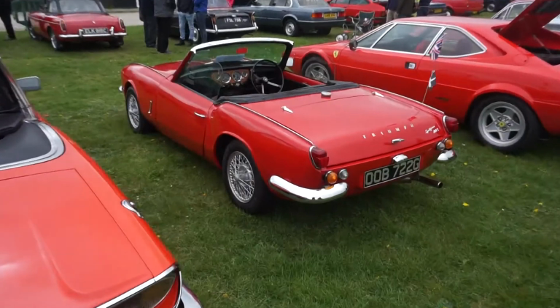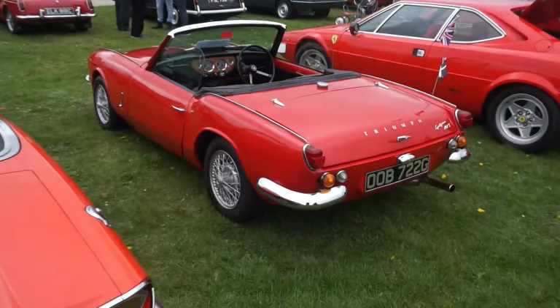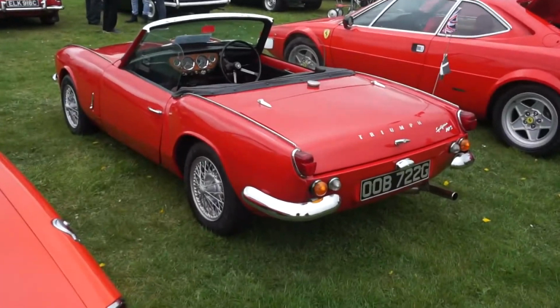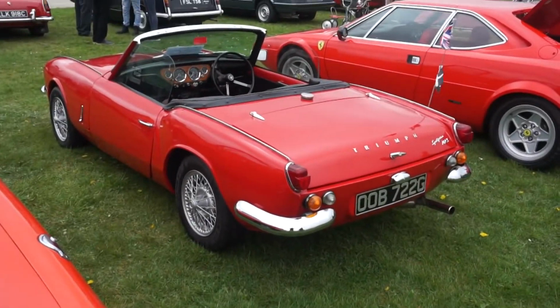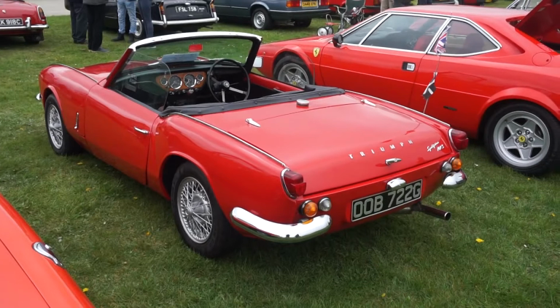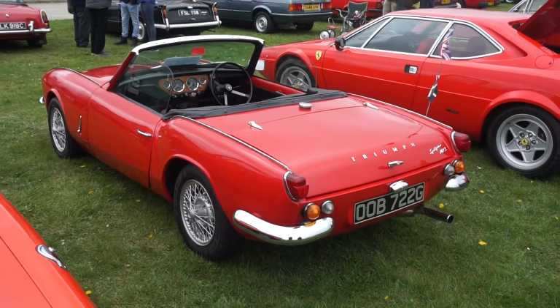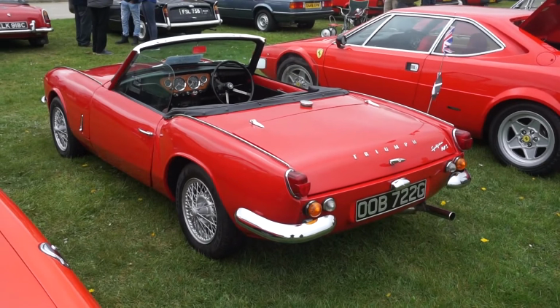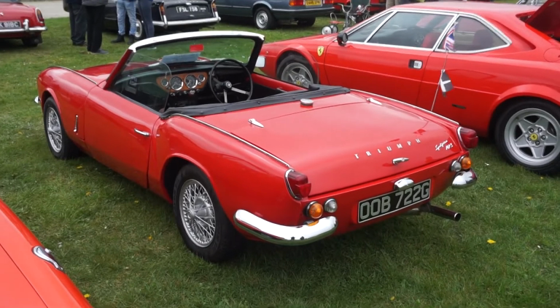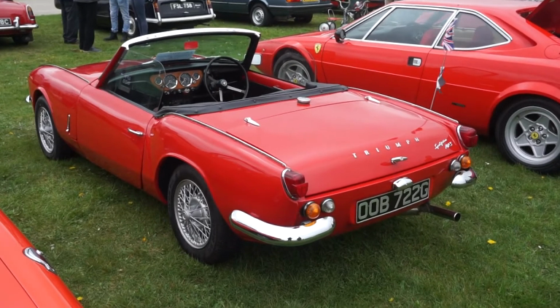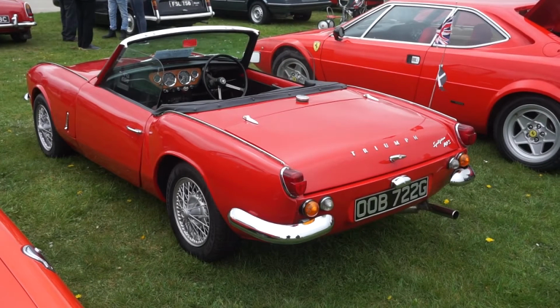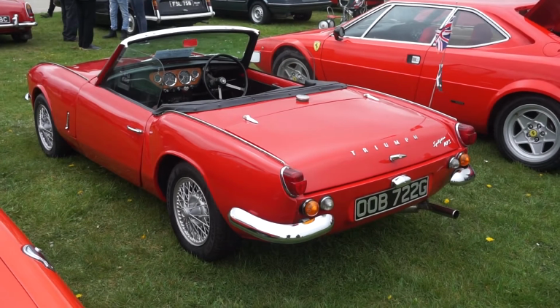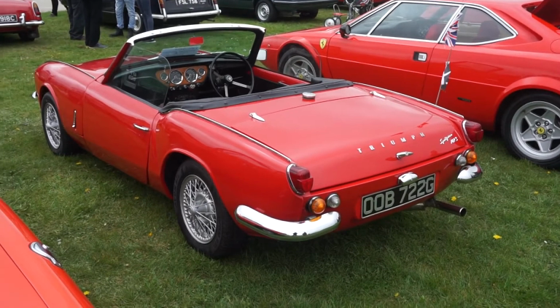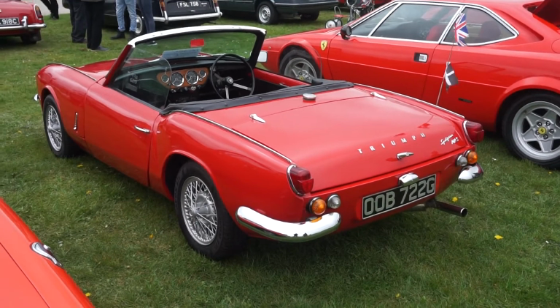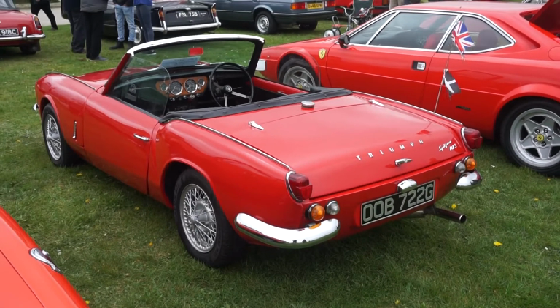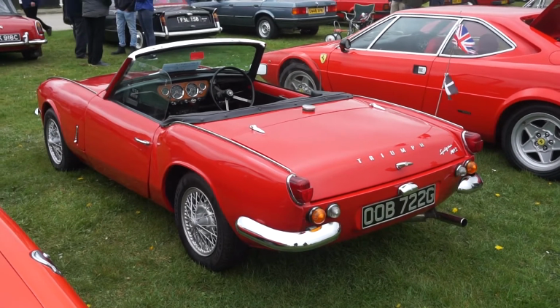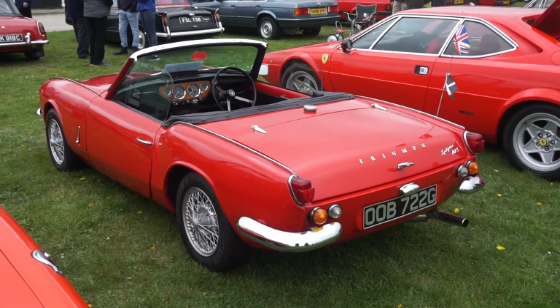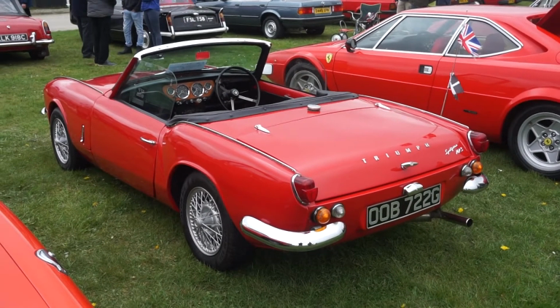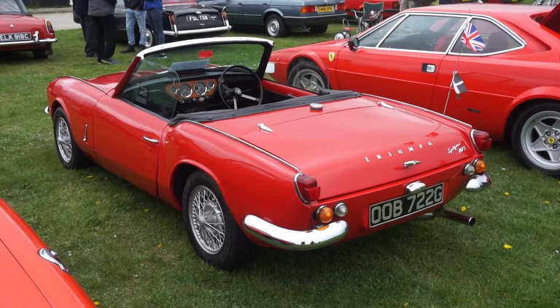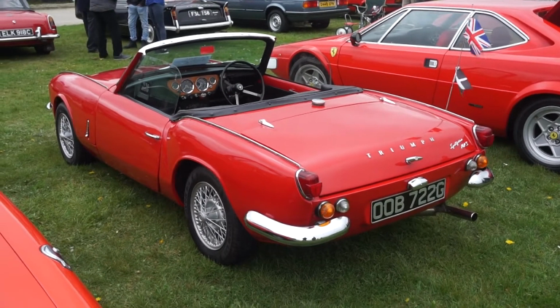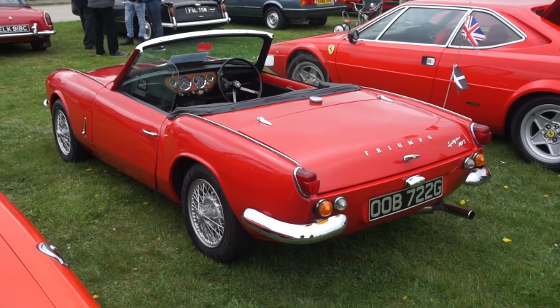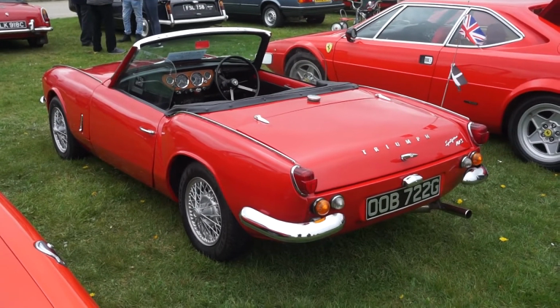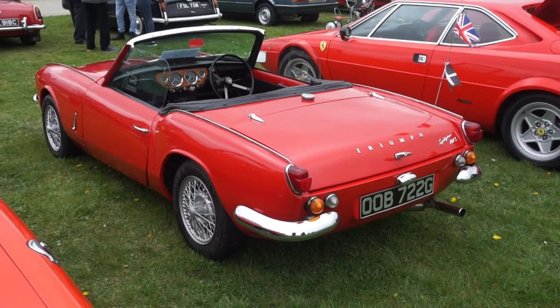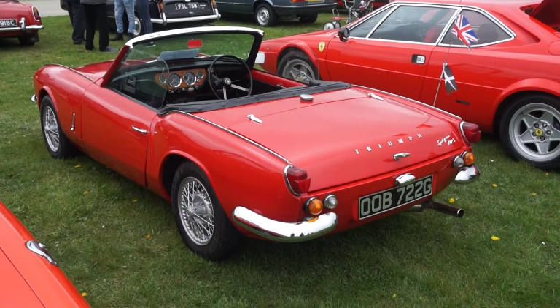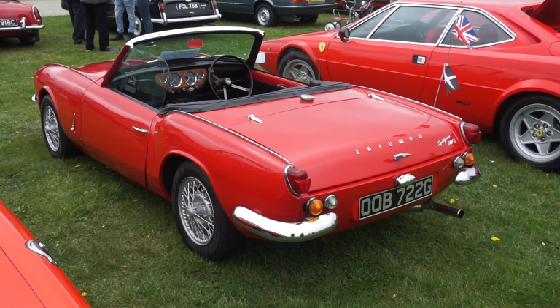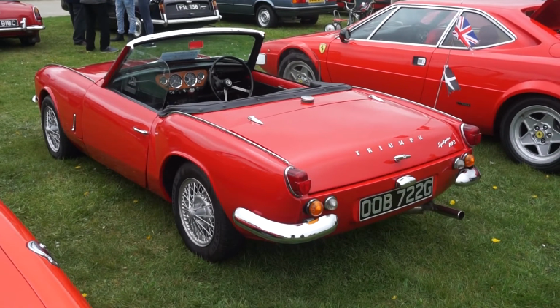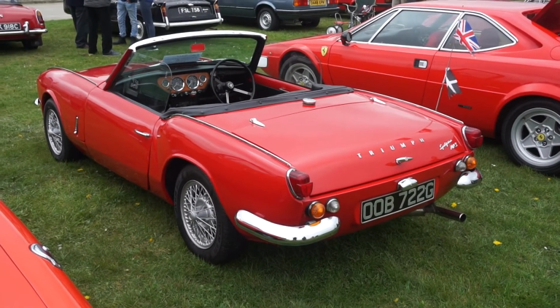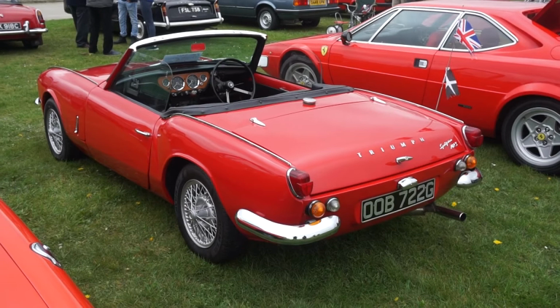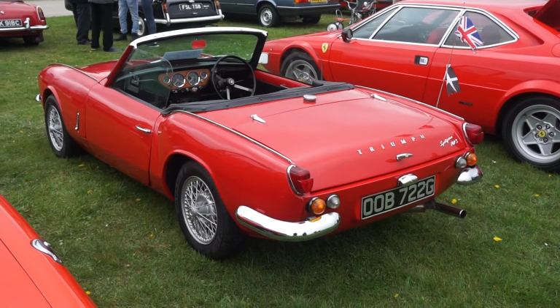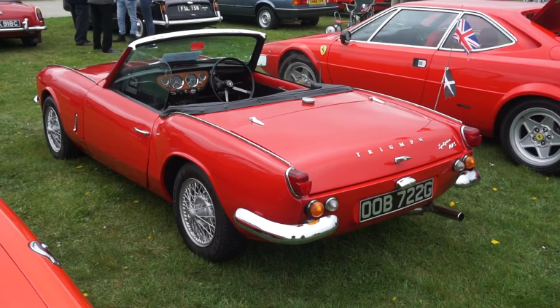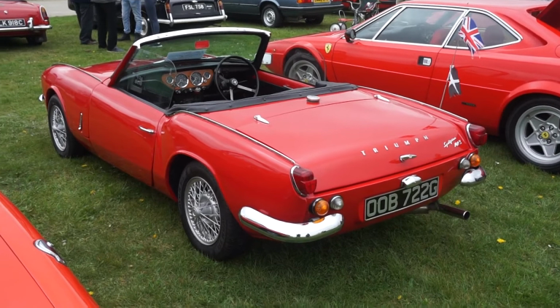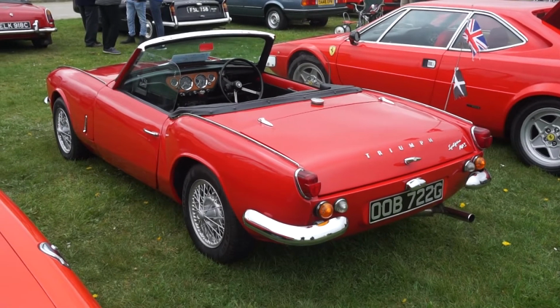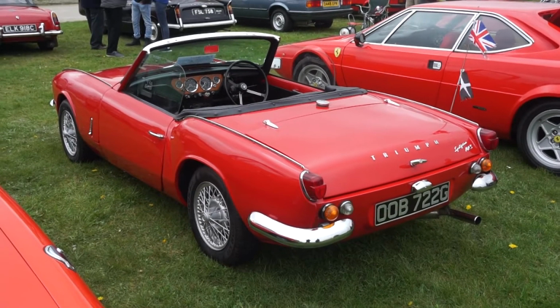A Series 3 Spitfire — I believe that was for sale for about £8,000, which is about the going rate for these now. They seem to have gone up a lot in recent years.